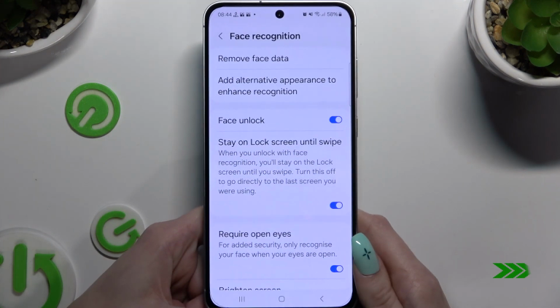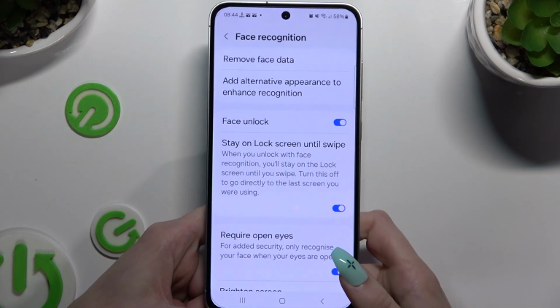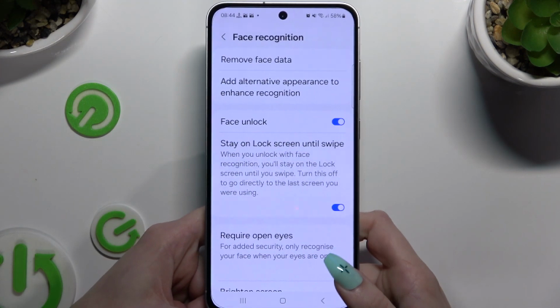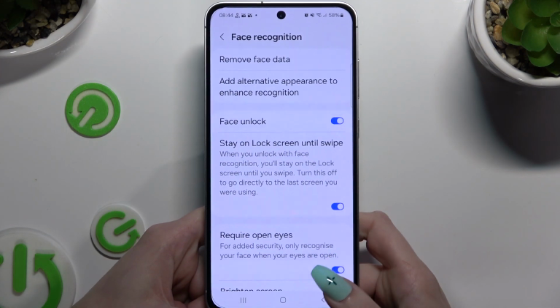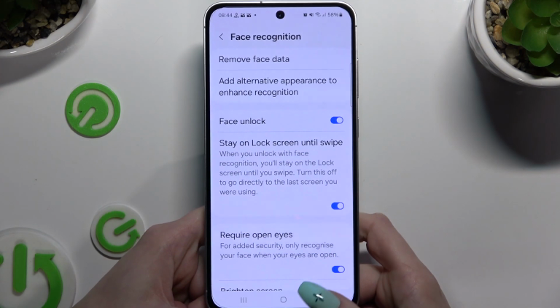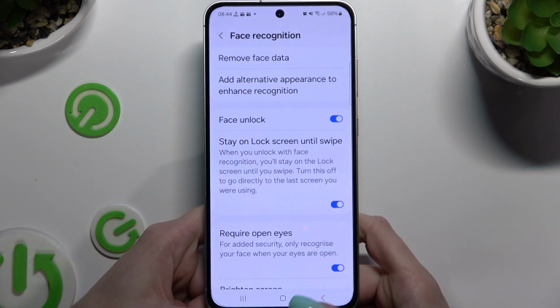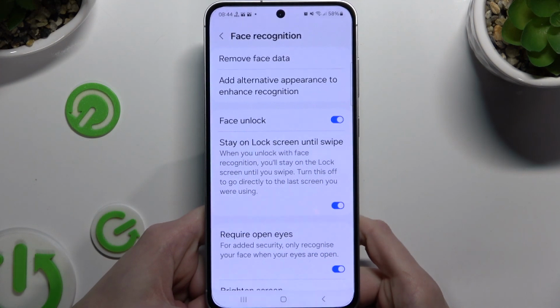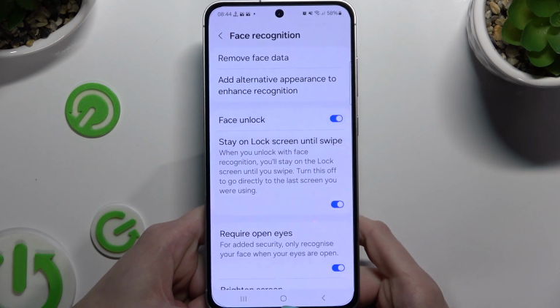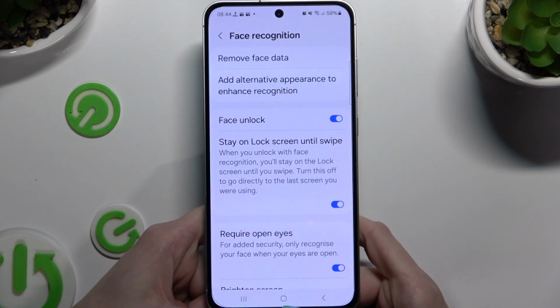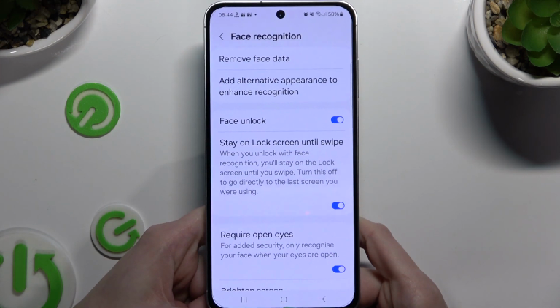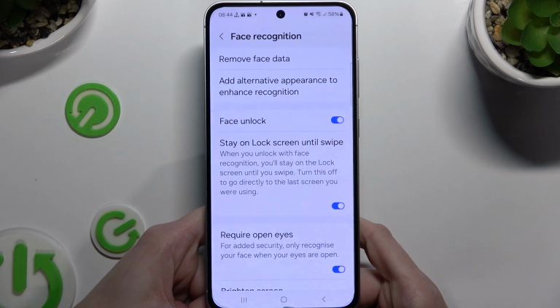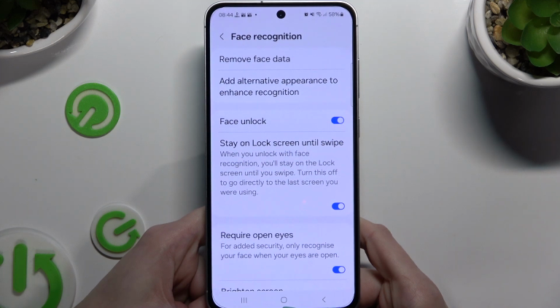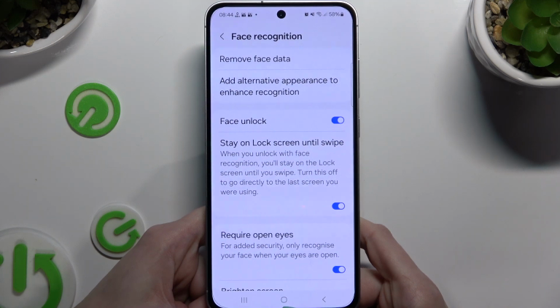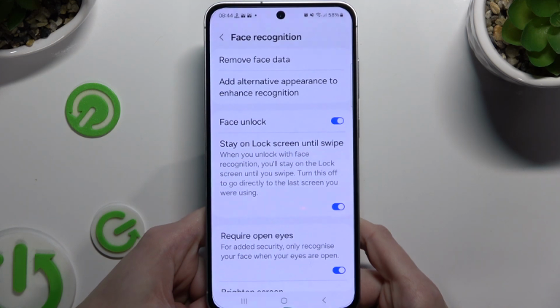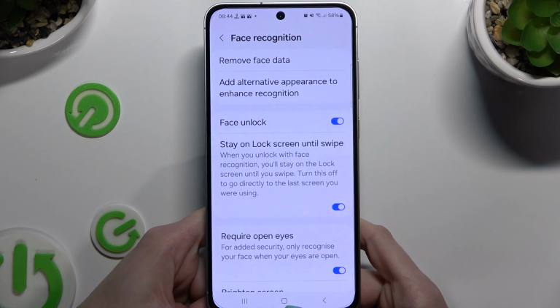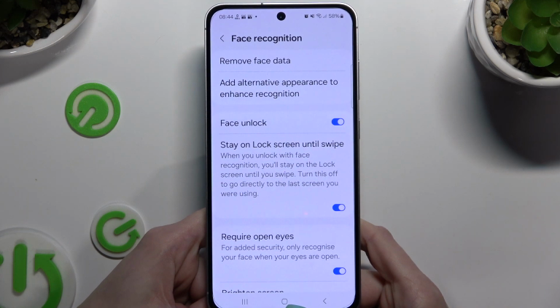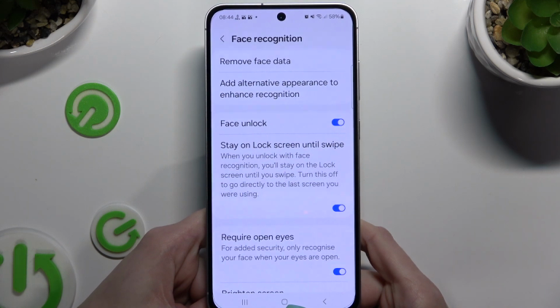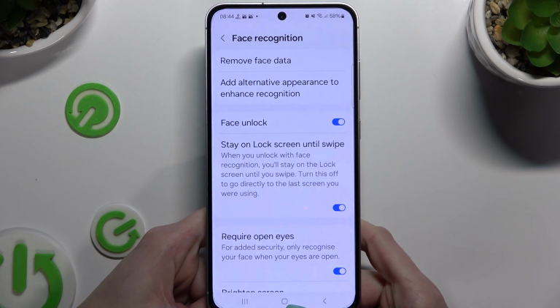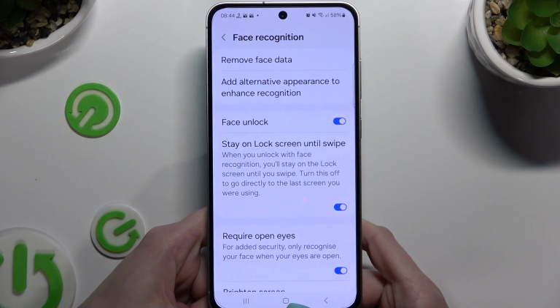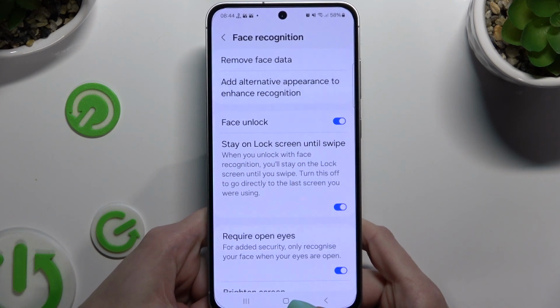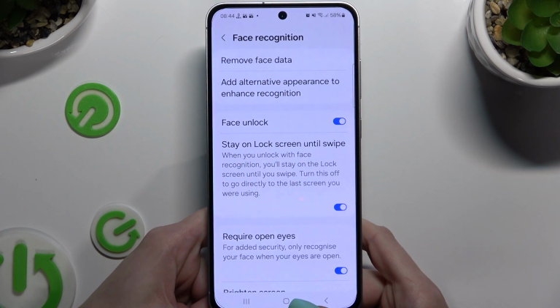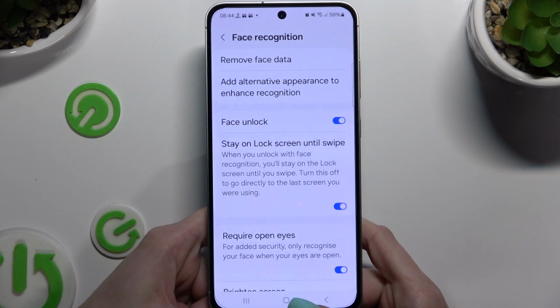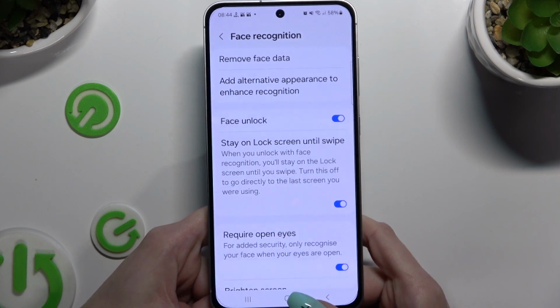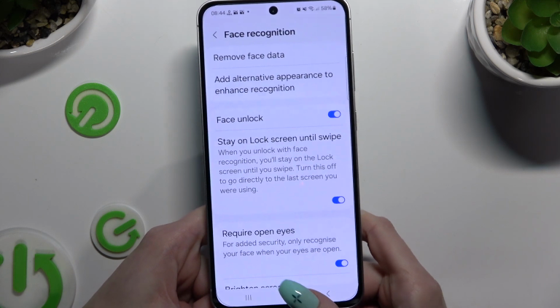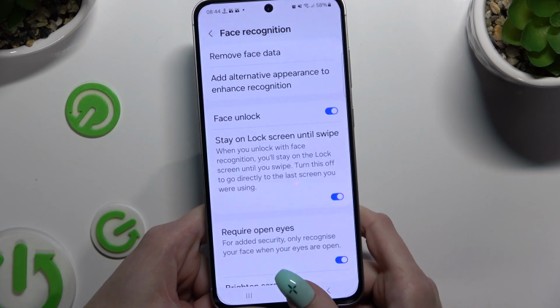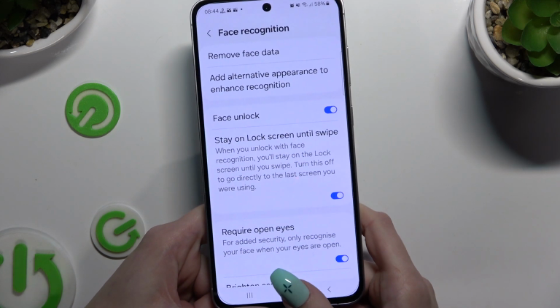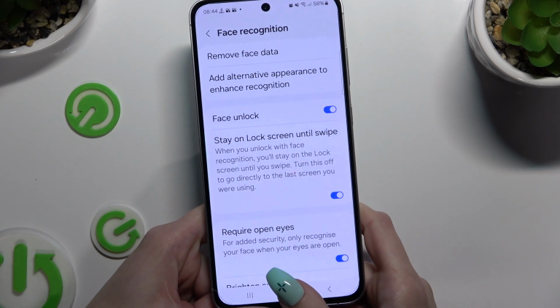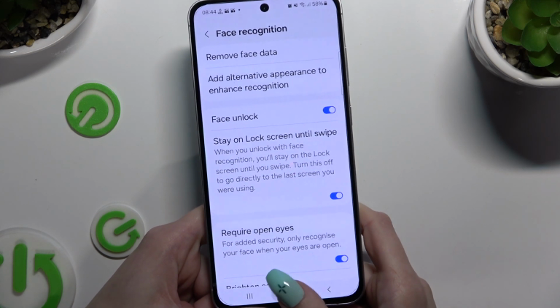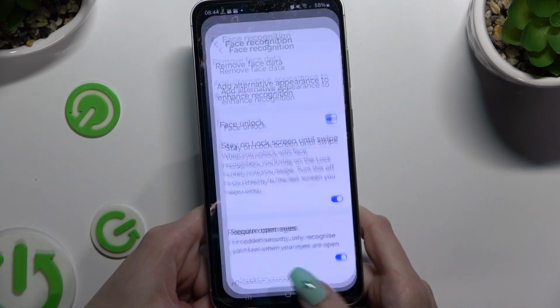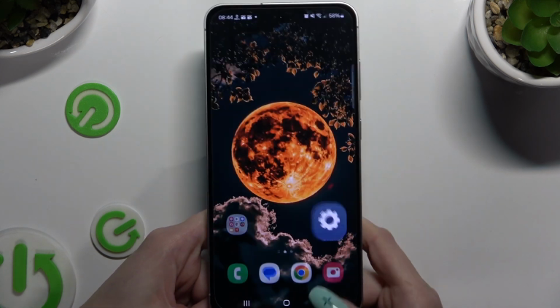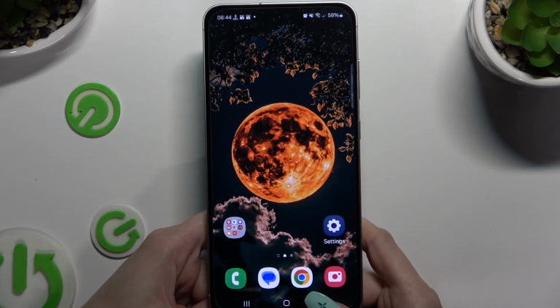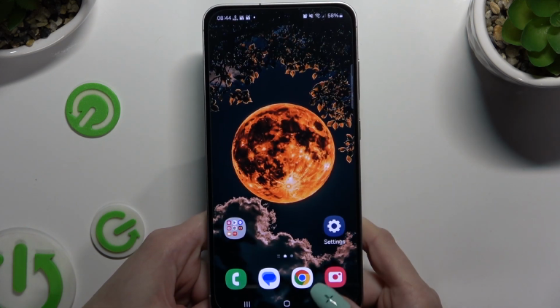Now configure all of those options however you wish to, and when you're finished, go back.